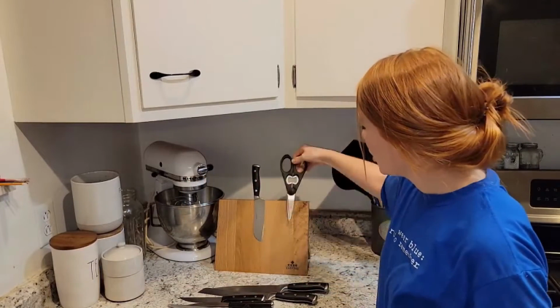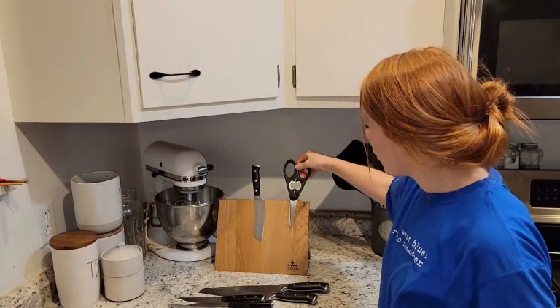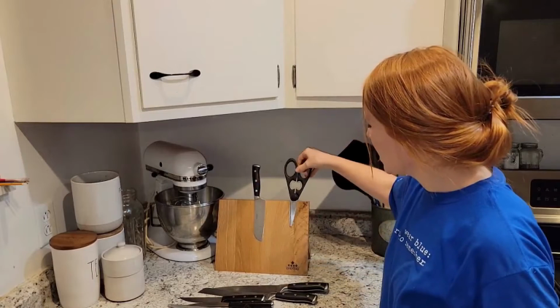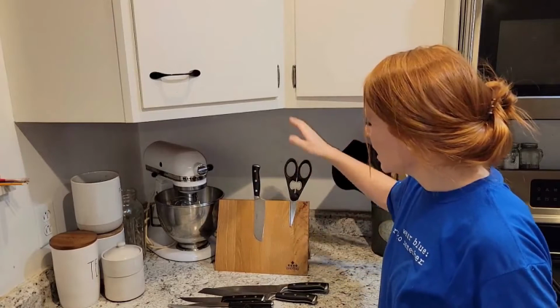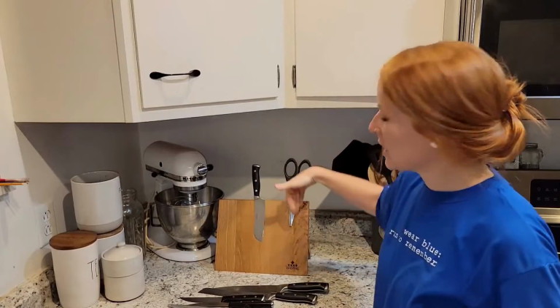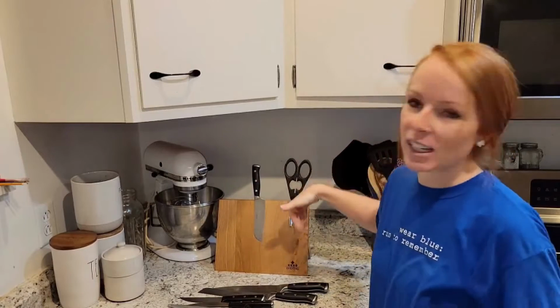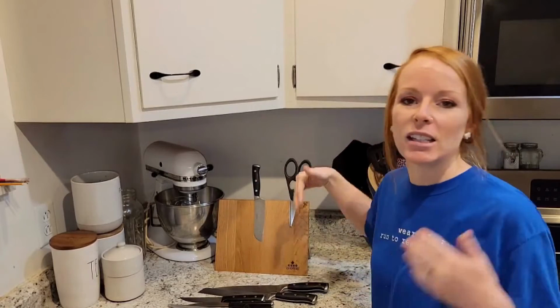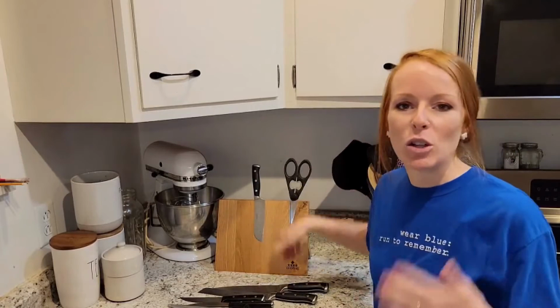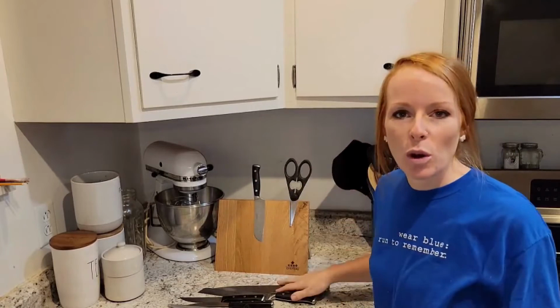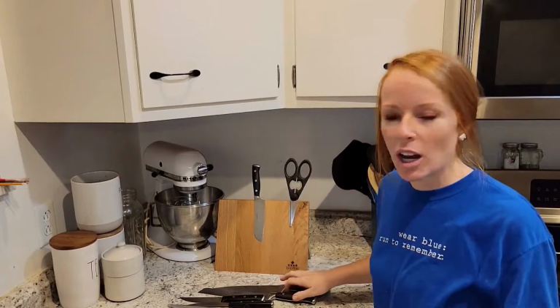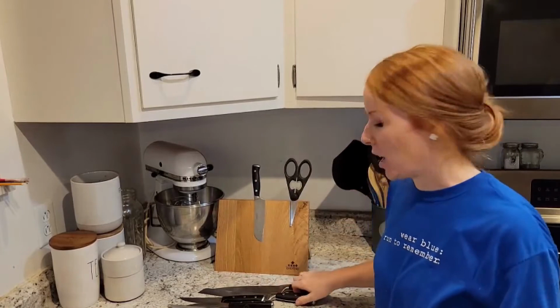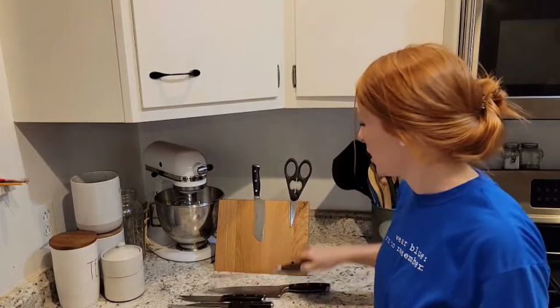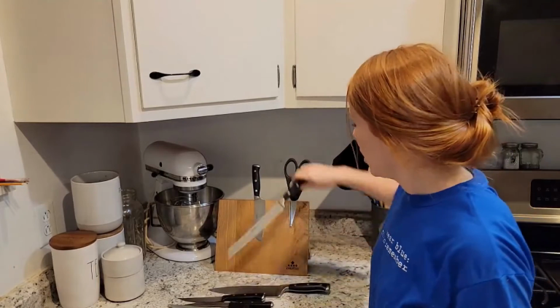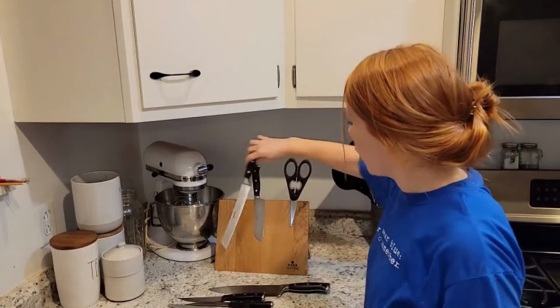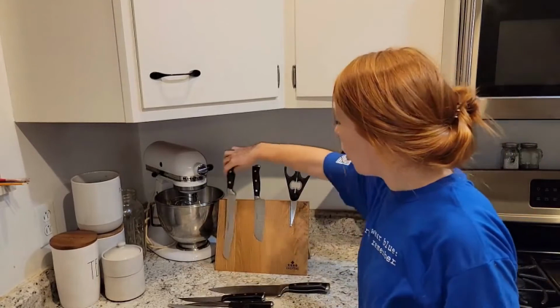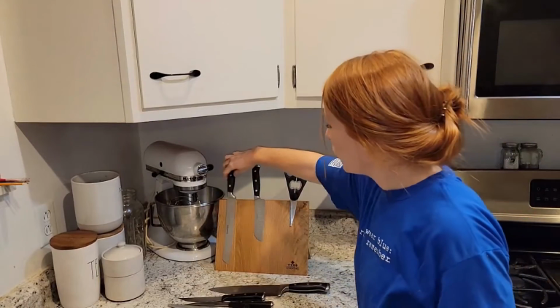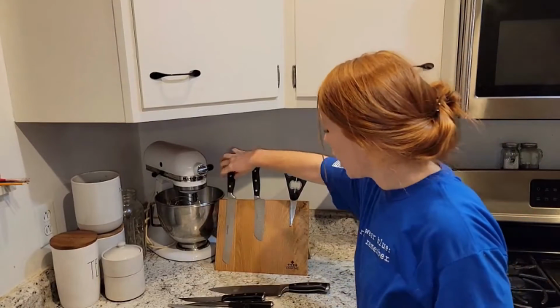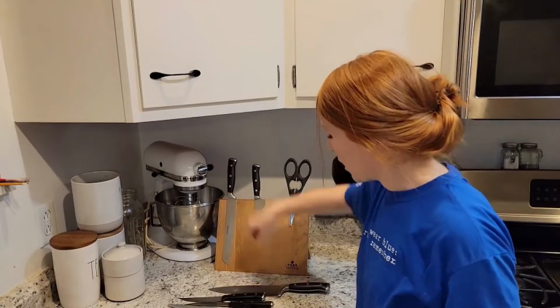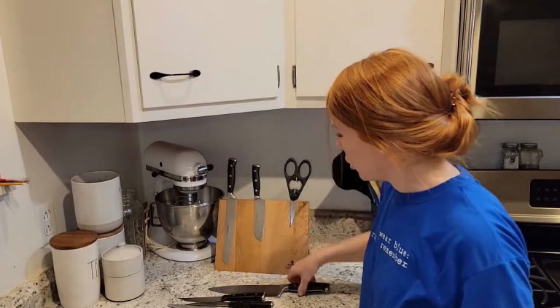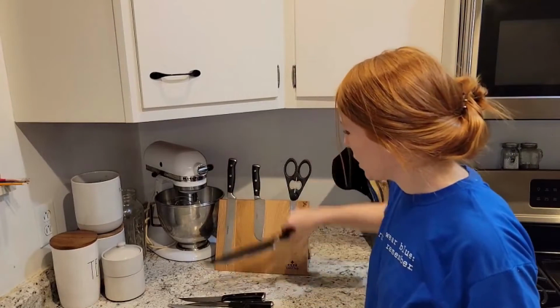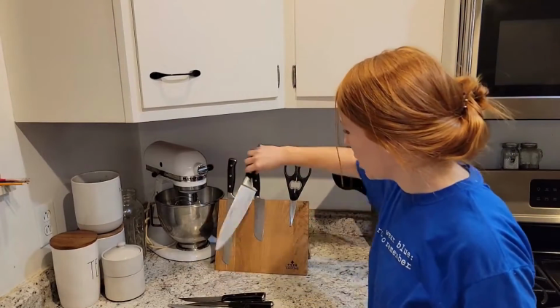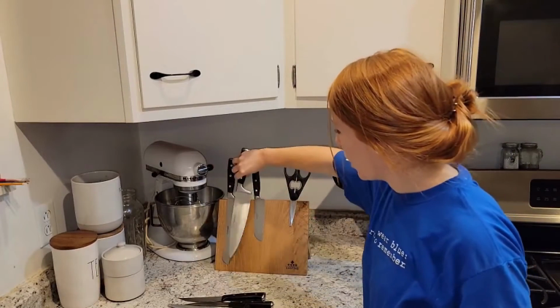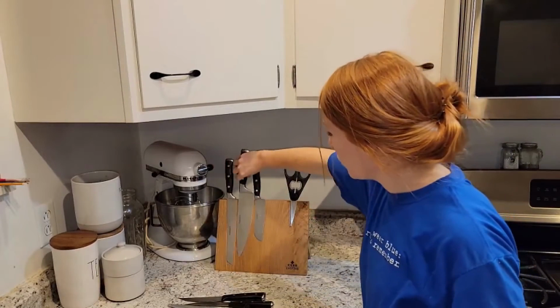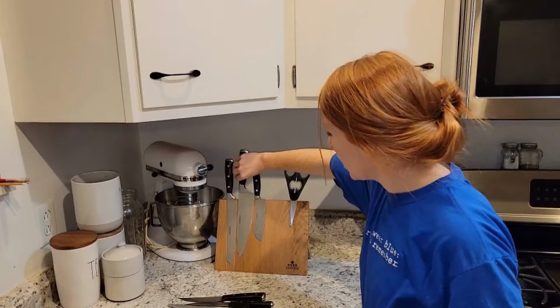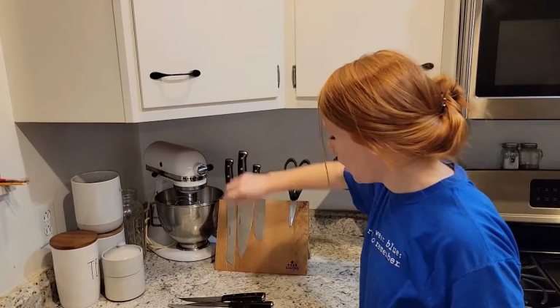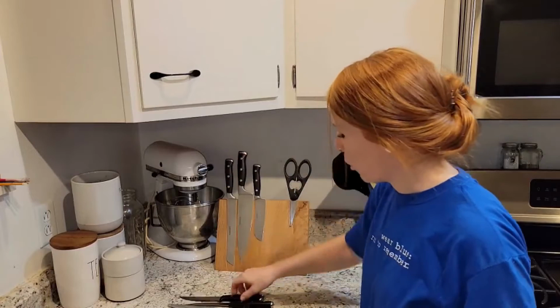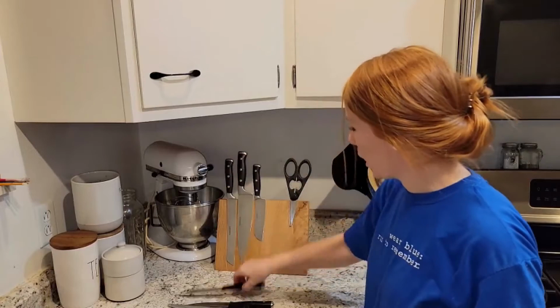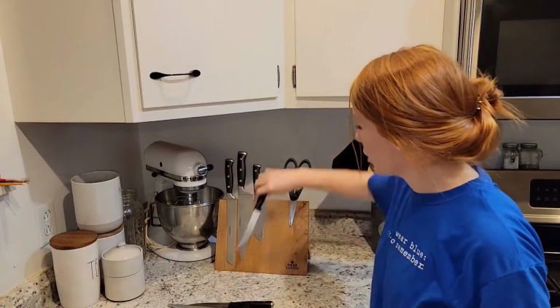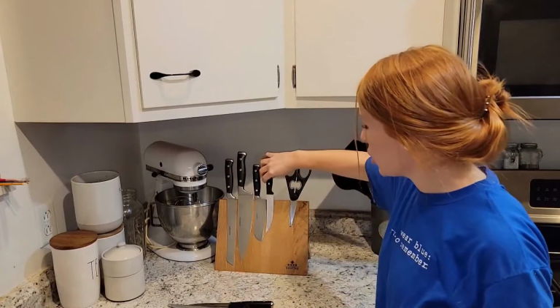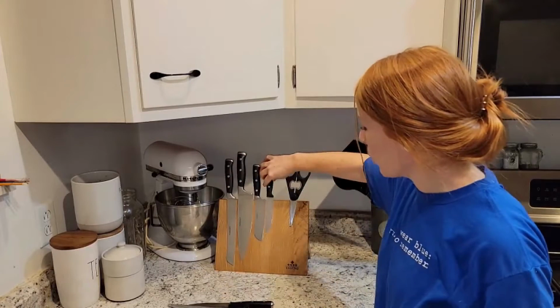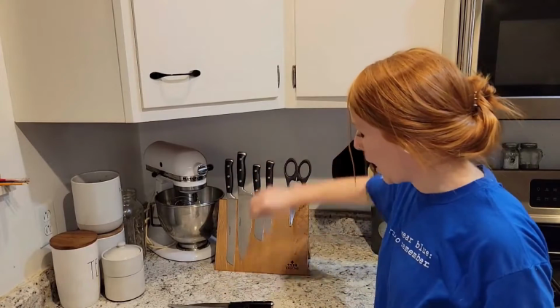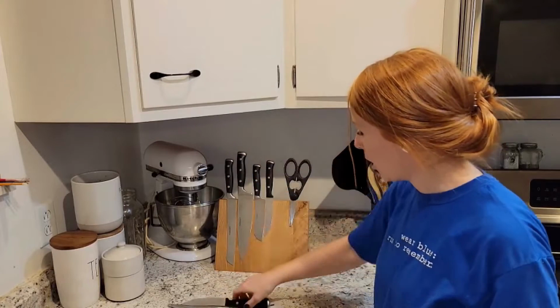So easily see, easily organized. All of your knives — you can see what you need for whatever dish you're preparing.